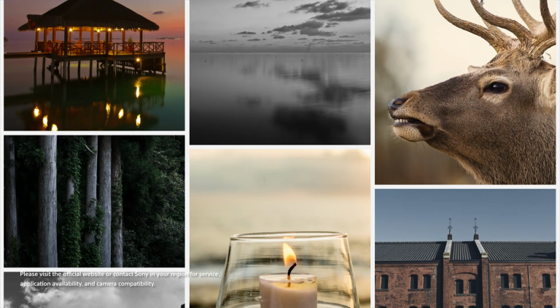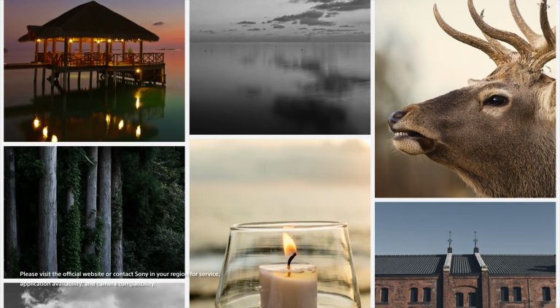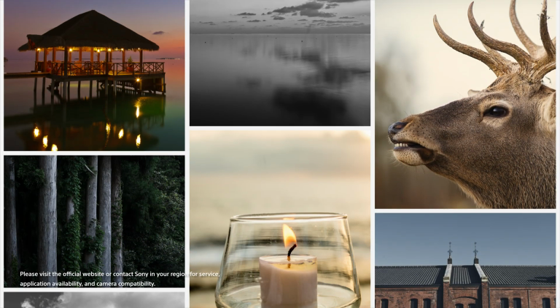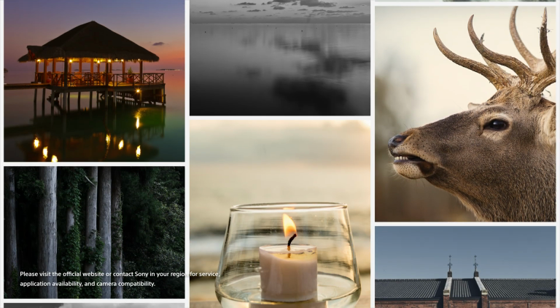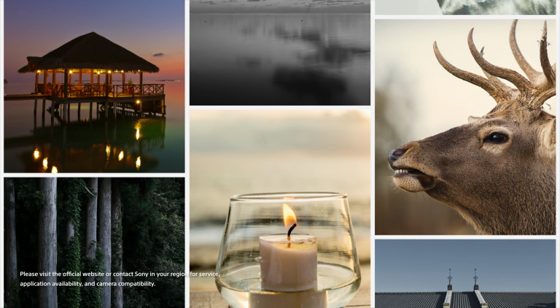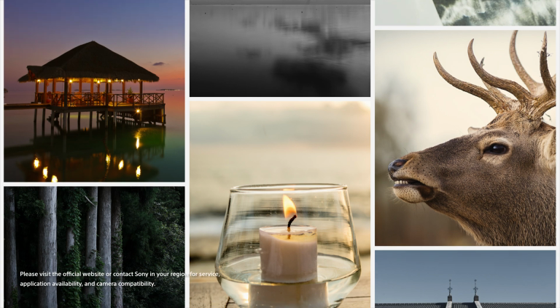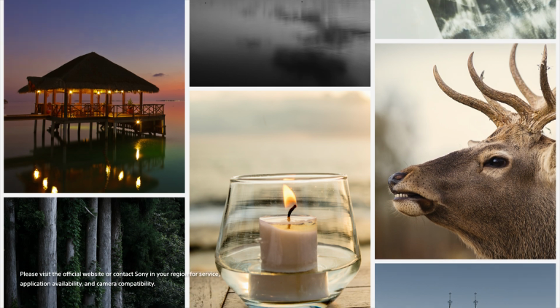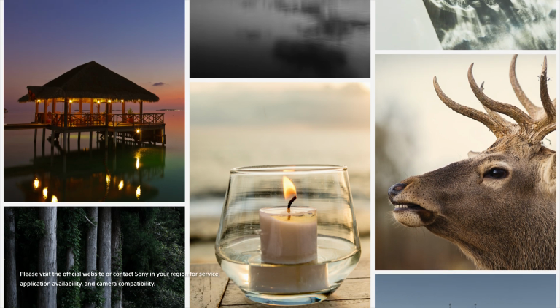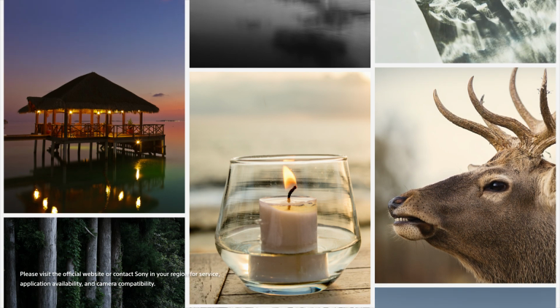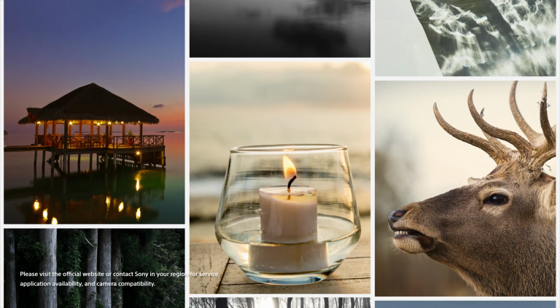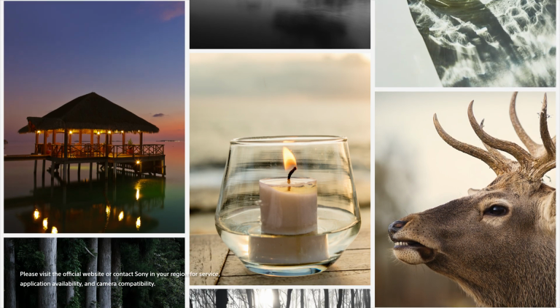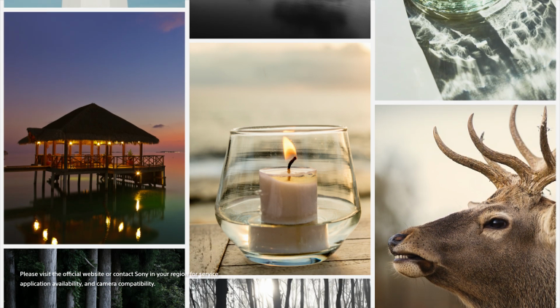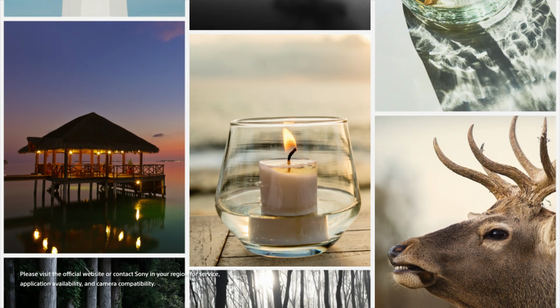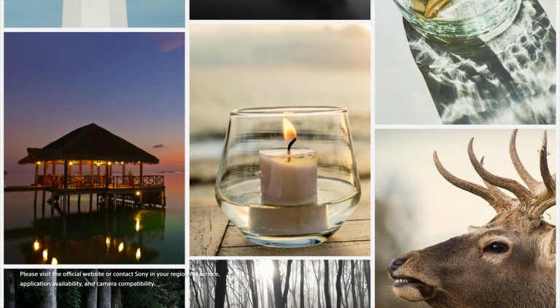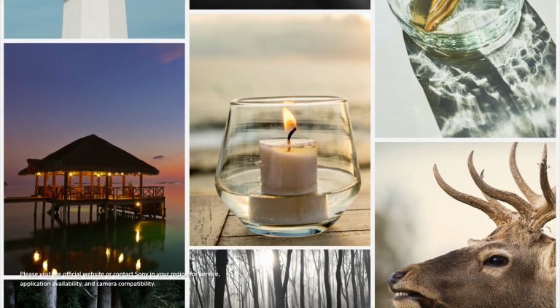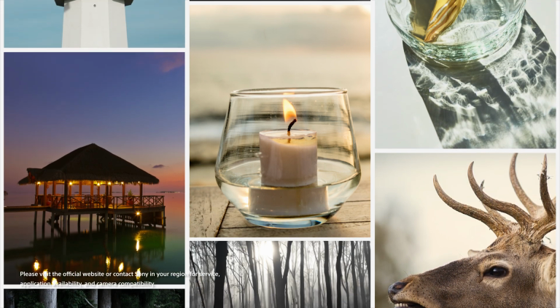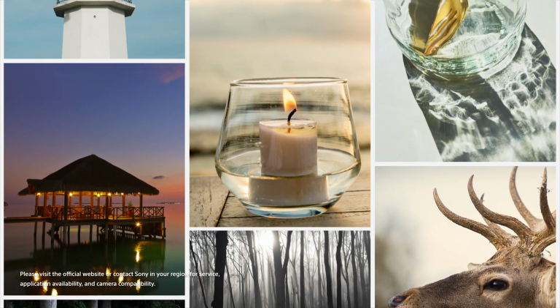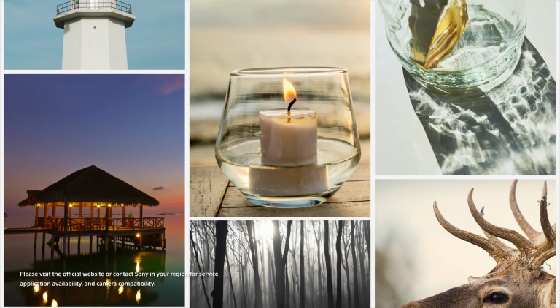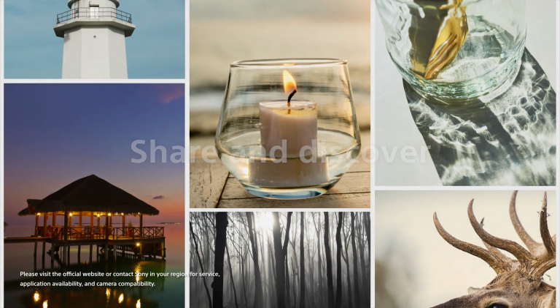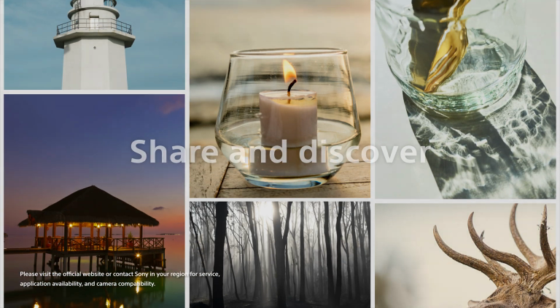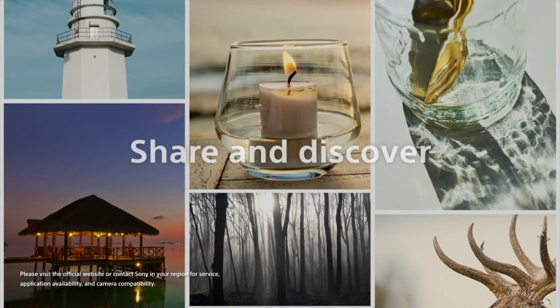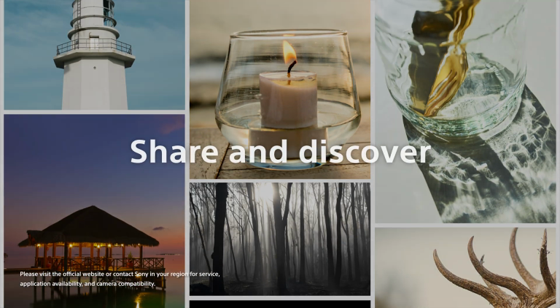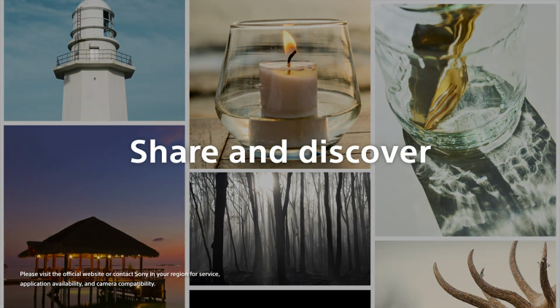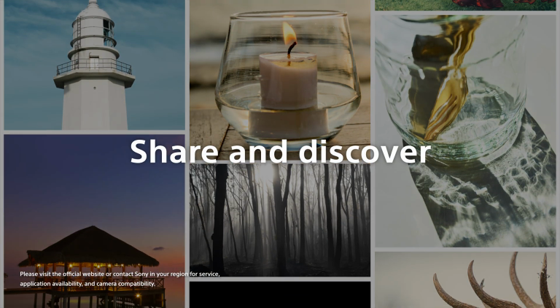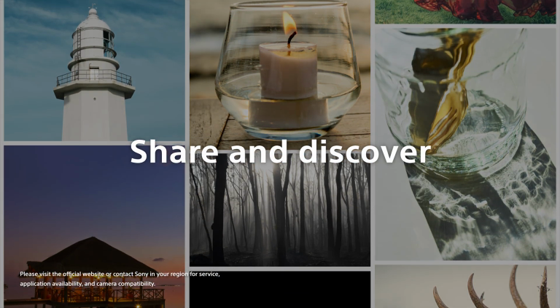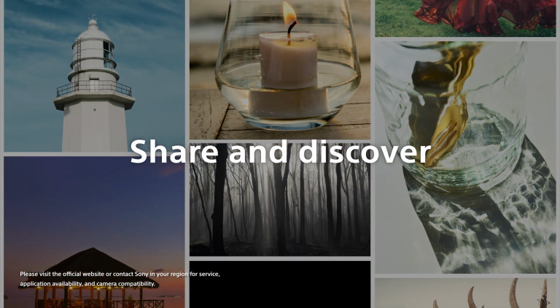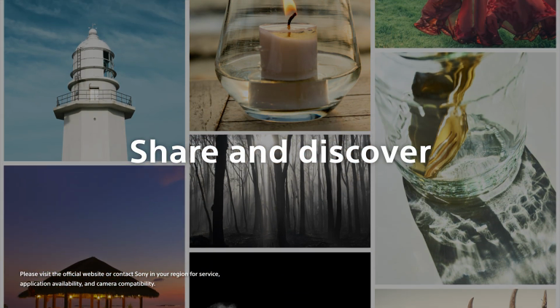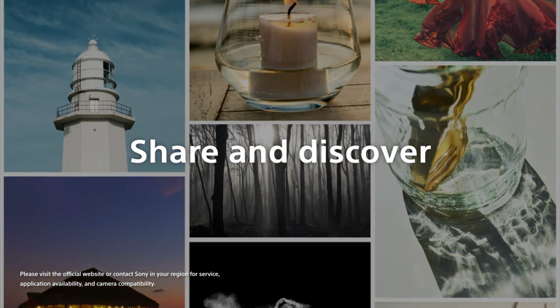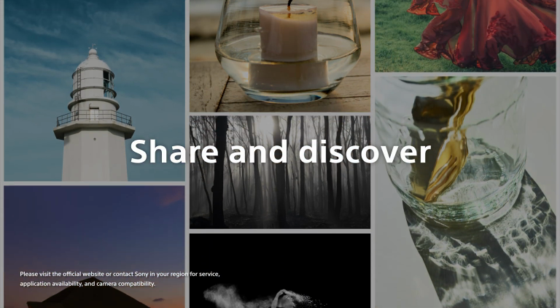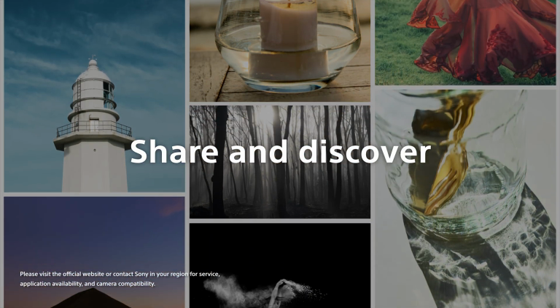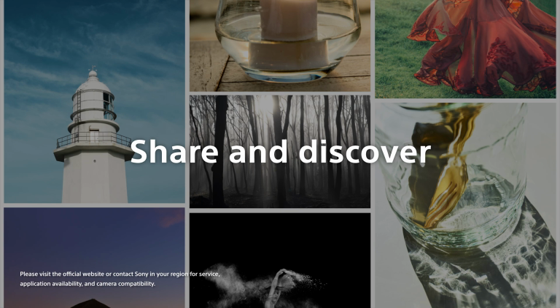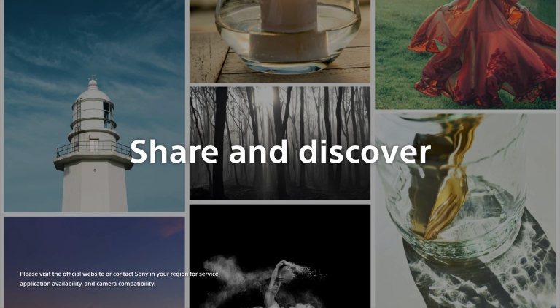Creators Cloud is also a place where you can meet and collaborate with creators from all over the world with just one app.